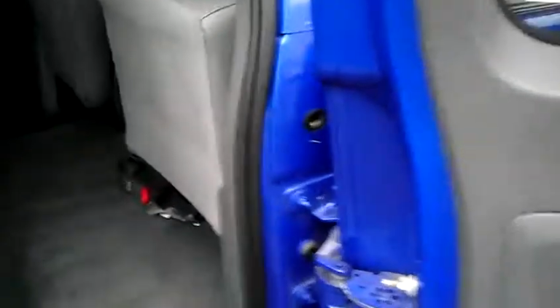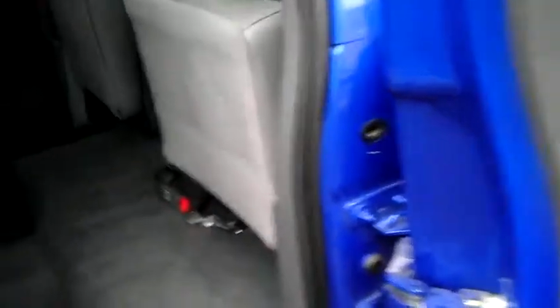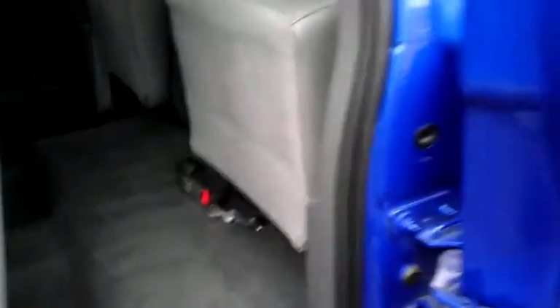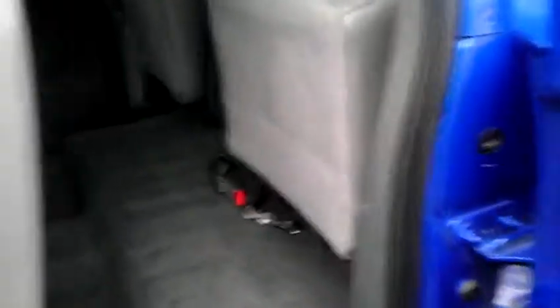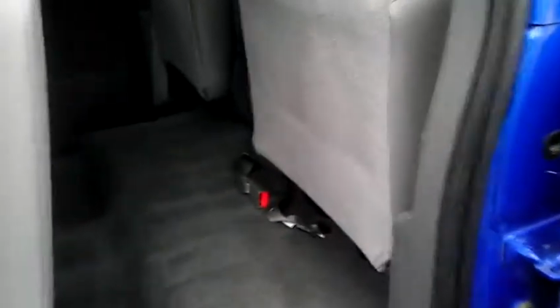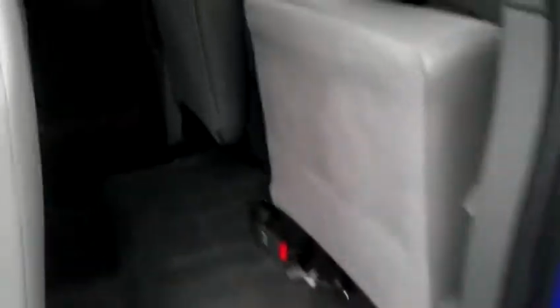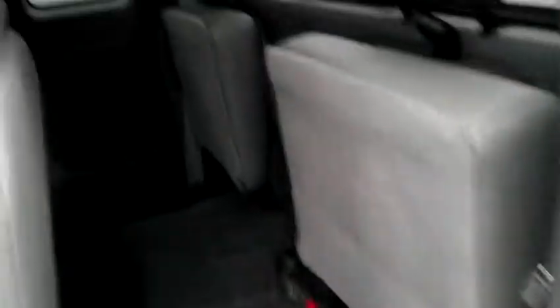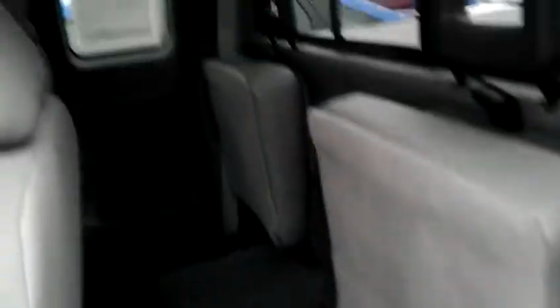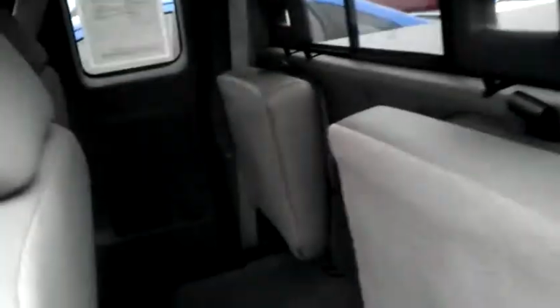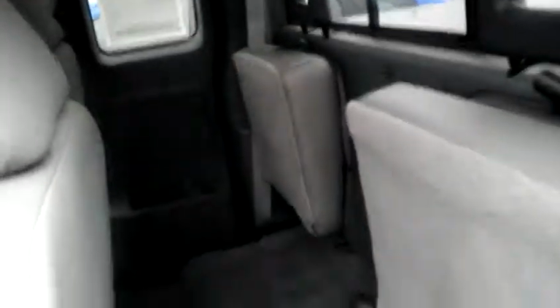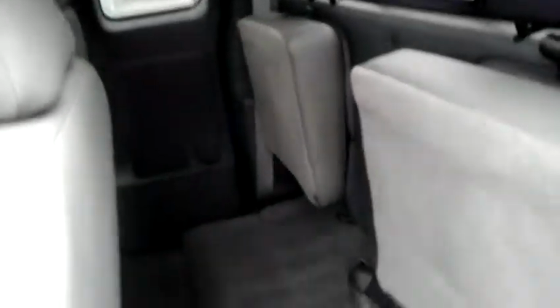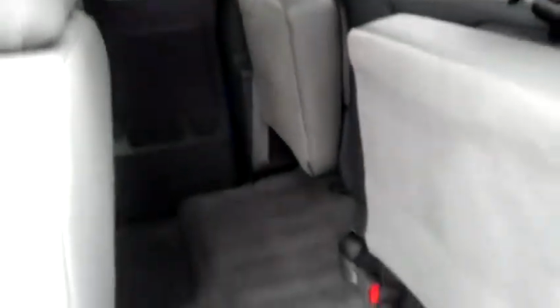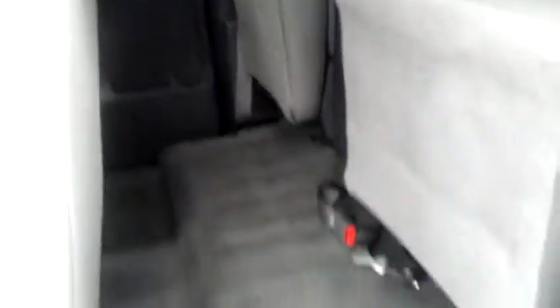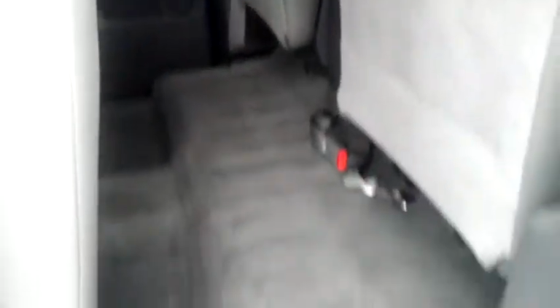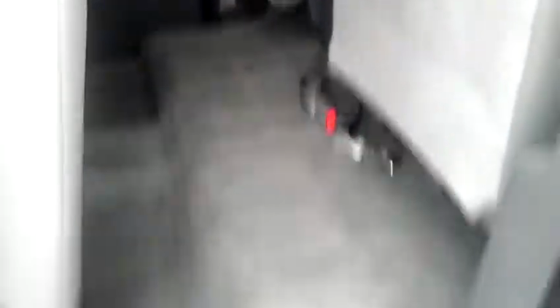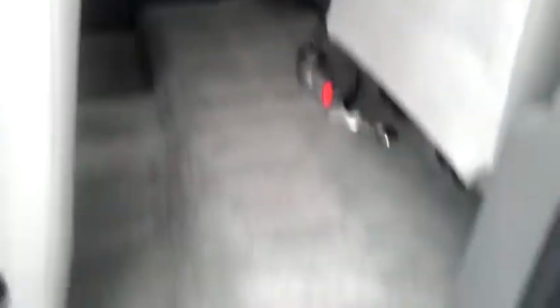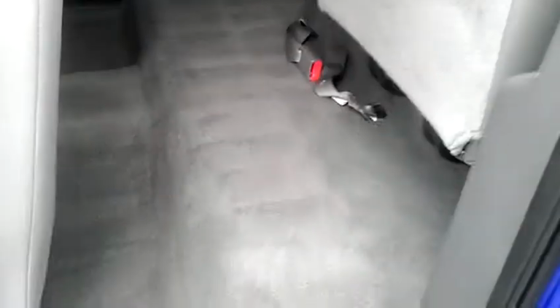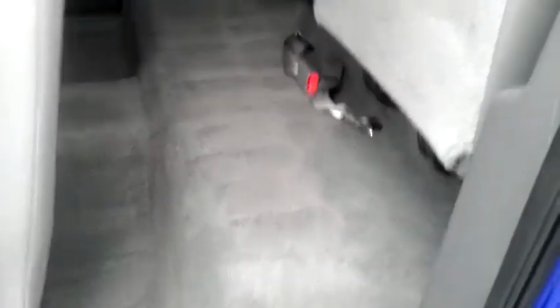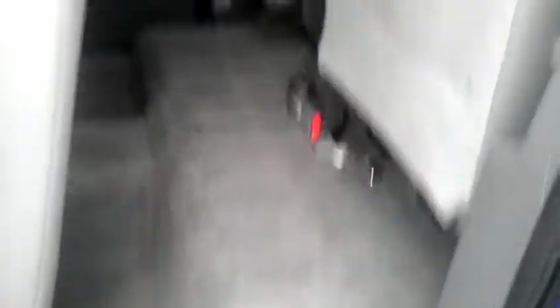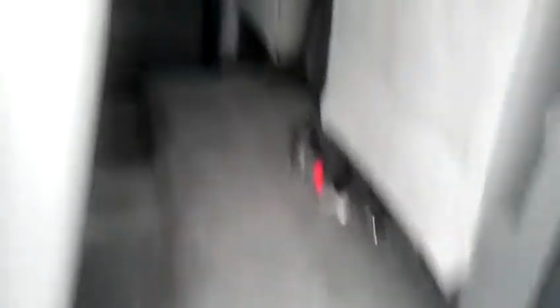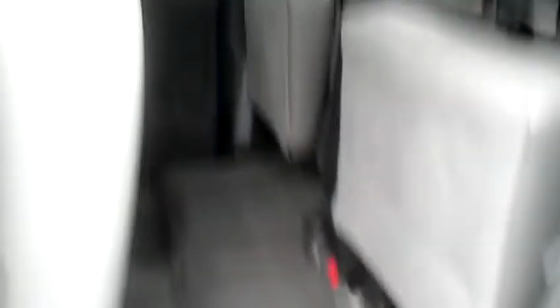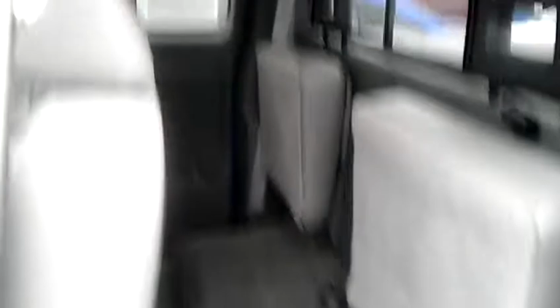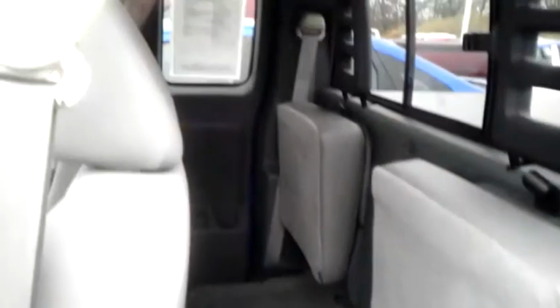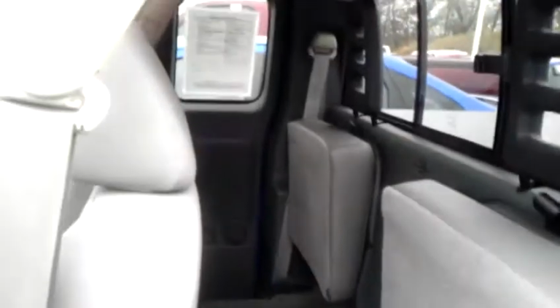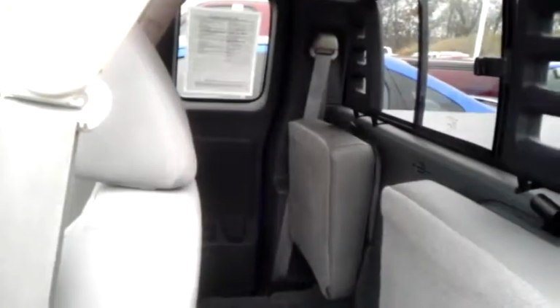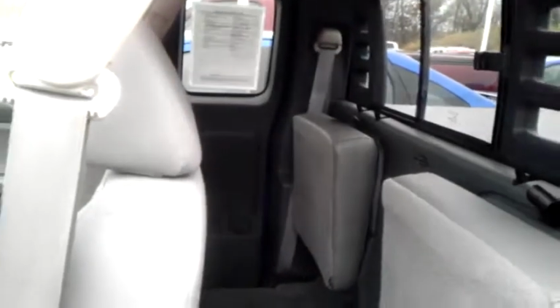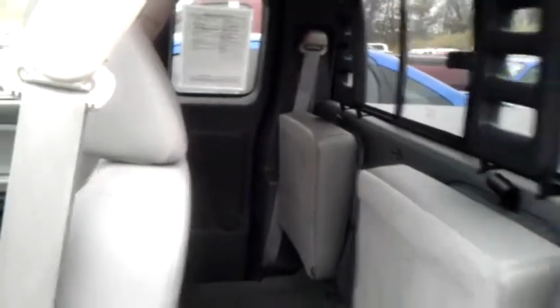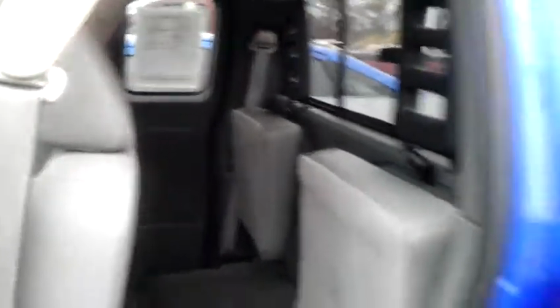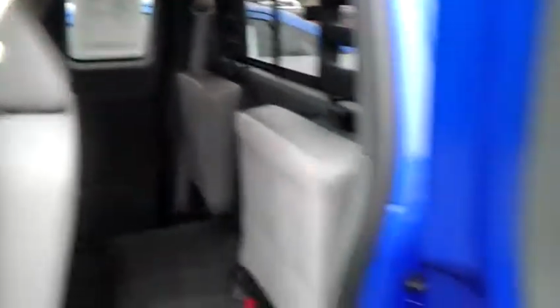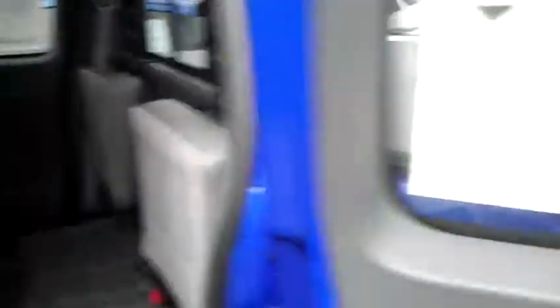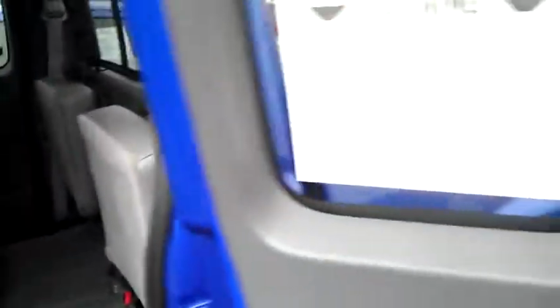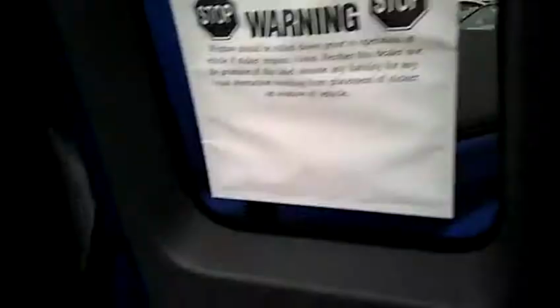Always got jump seats in the back, pulled up nicely for storage if you want to just have storage. Again, a beautiful truck.